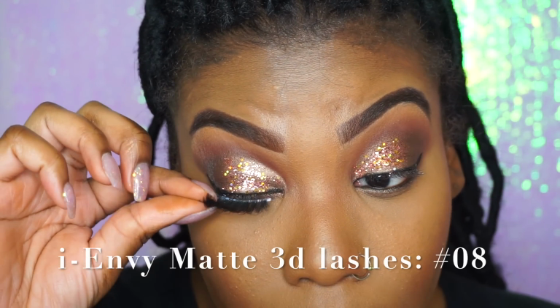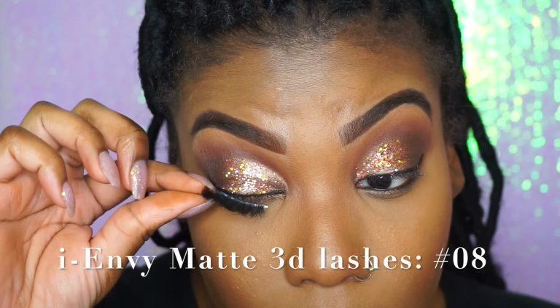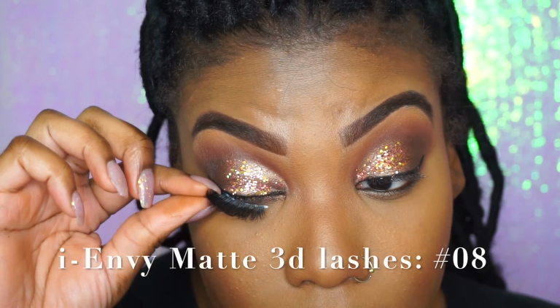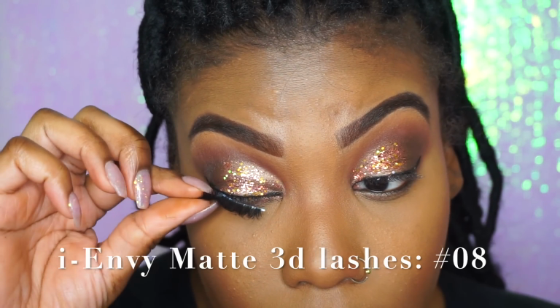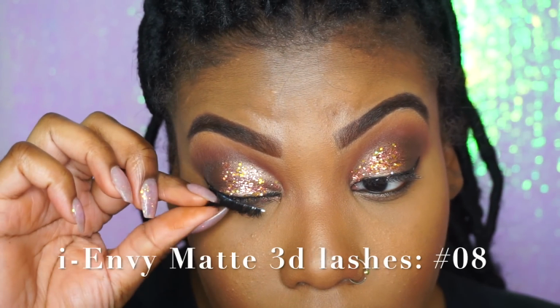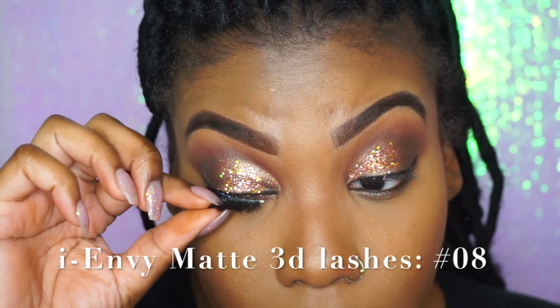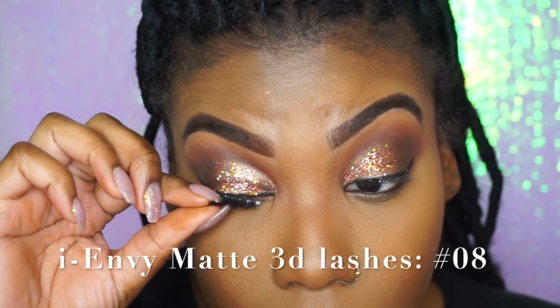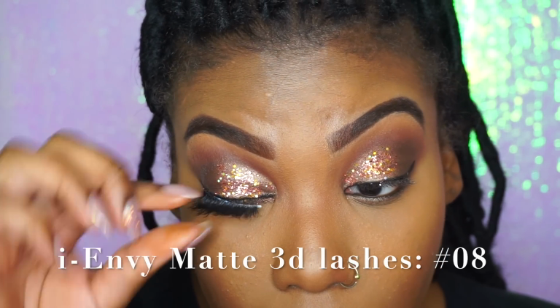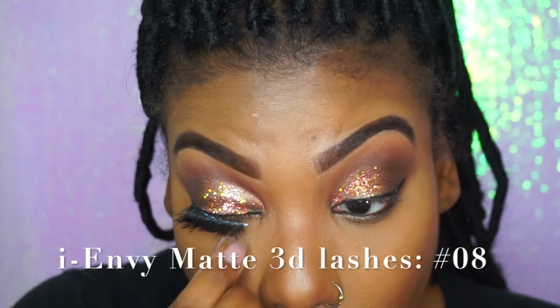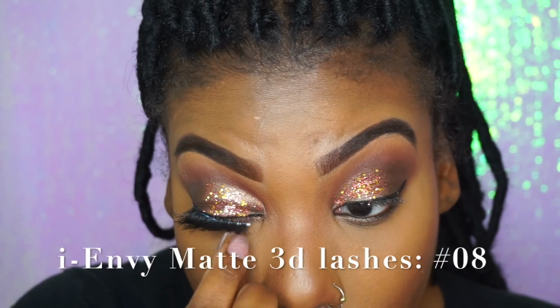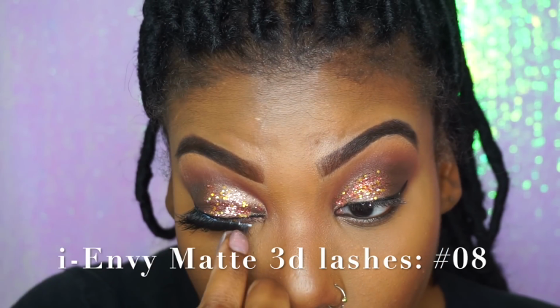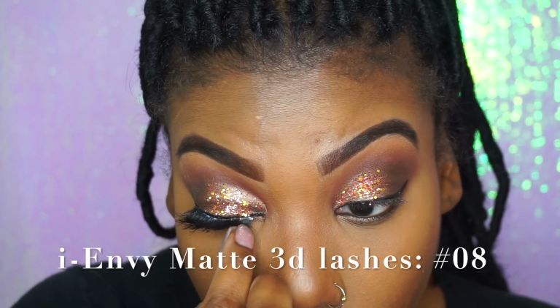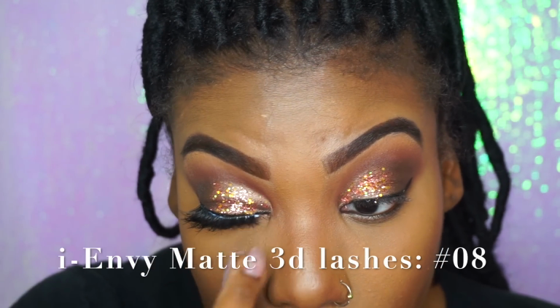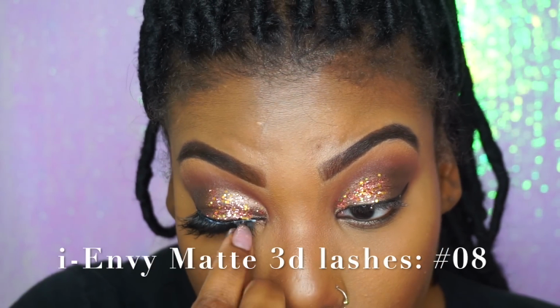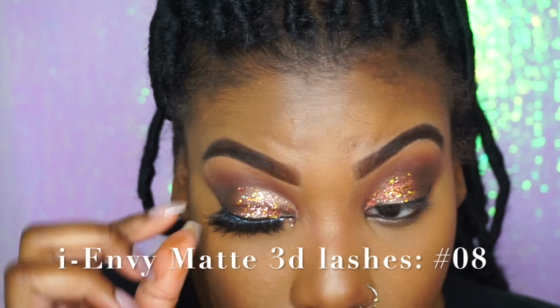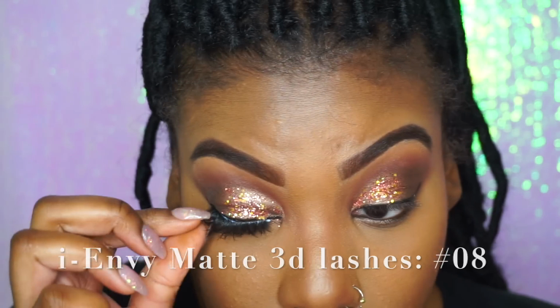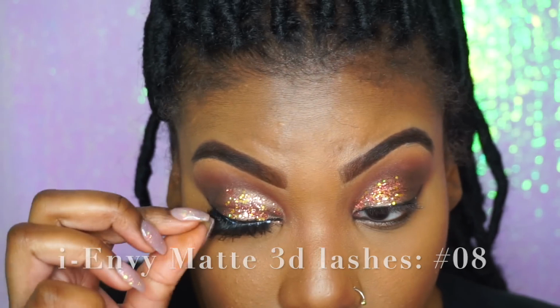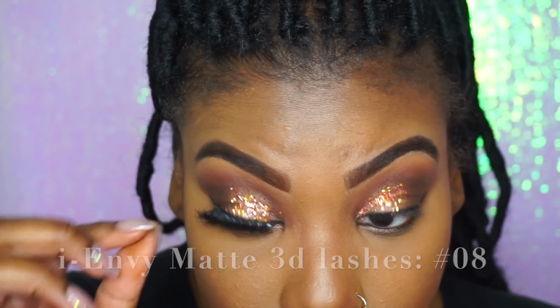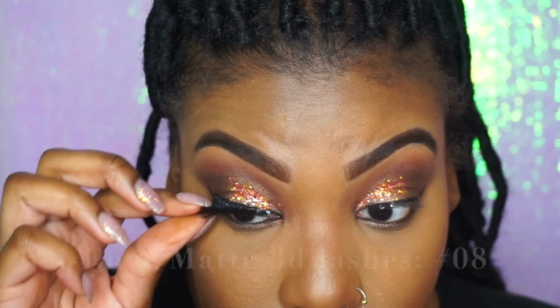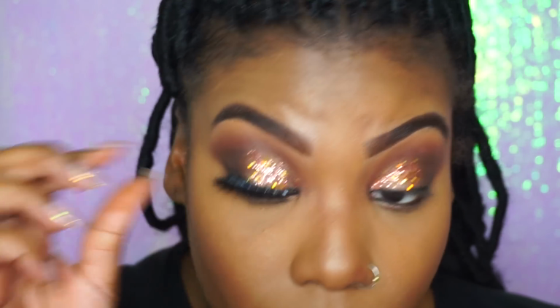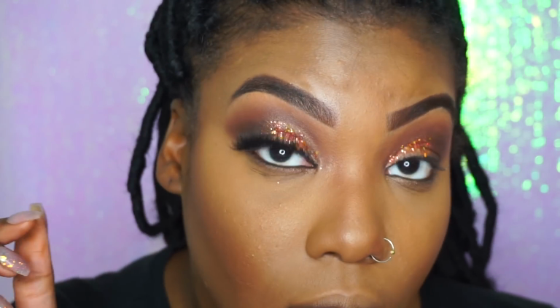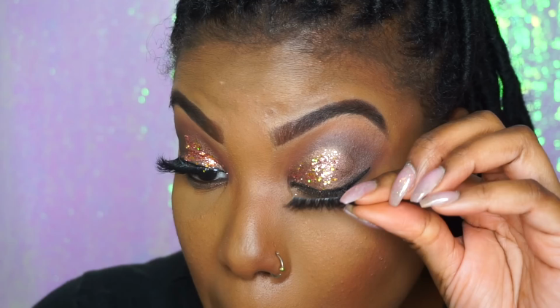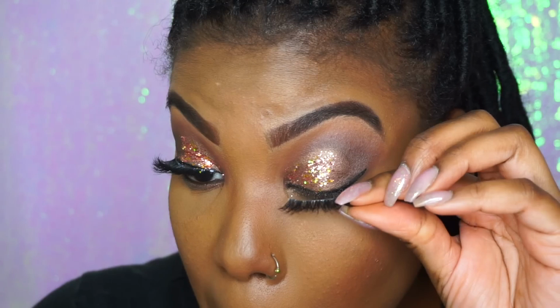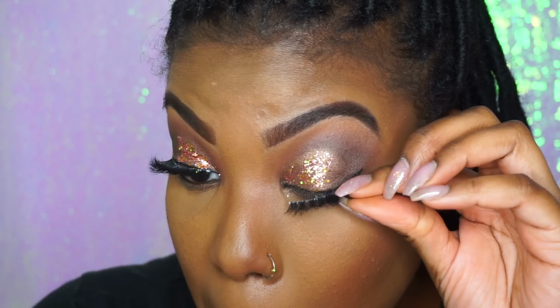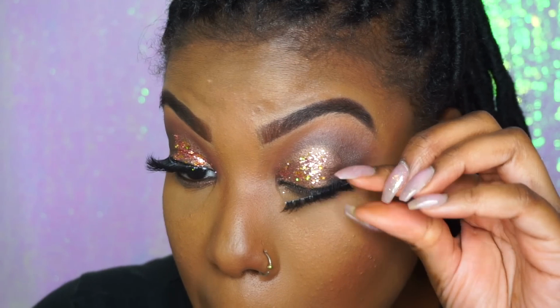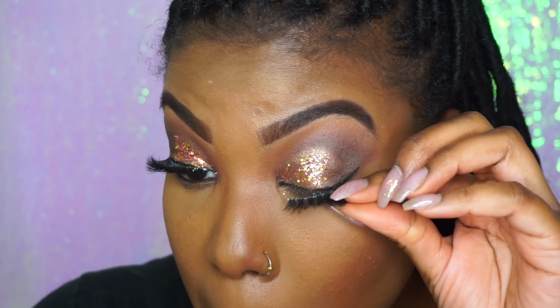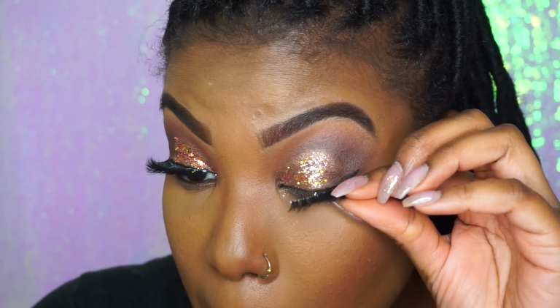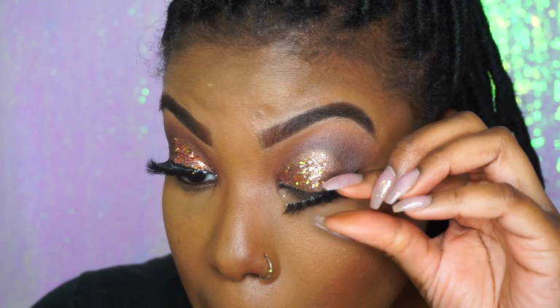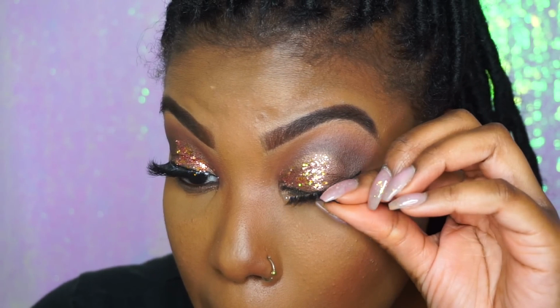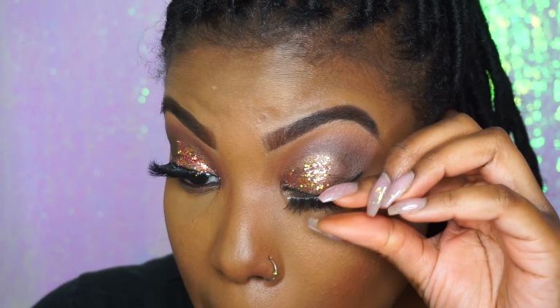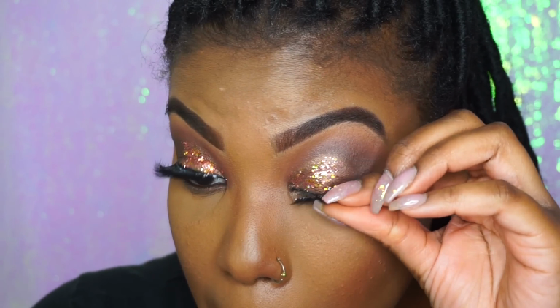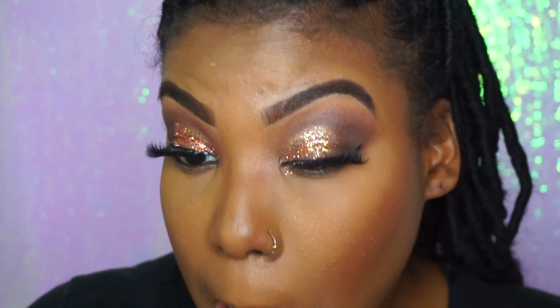We're going to add our eyelashes. These are just some regular eyelashes from Walgreens — nothing special, but these are way better than the ones I had in my last video.